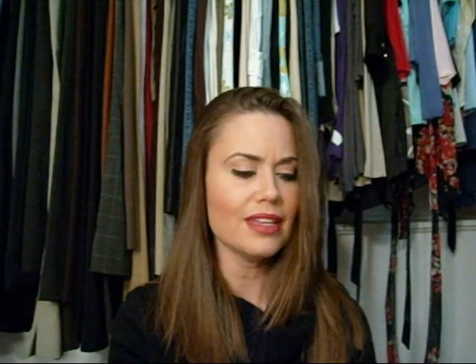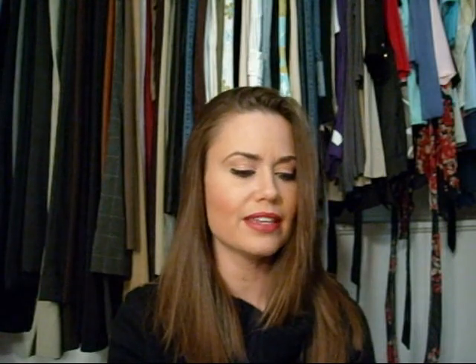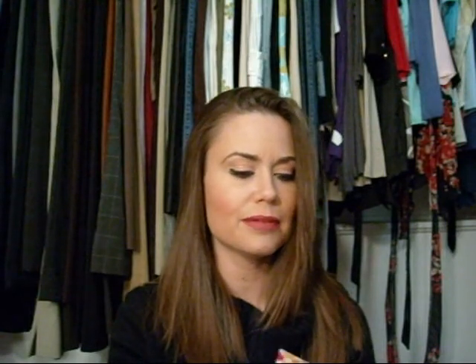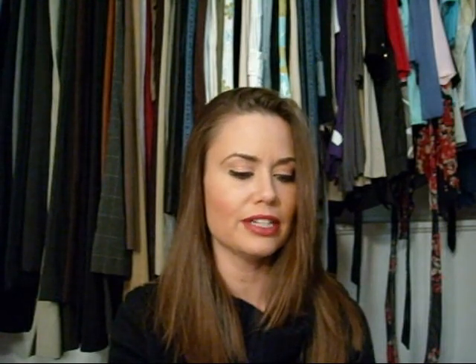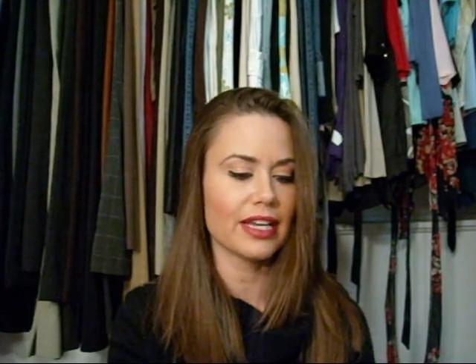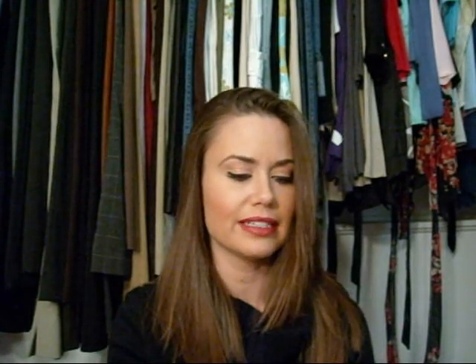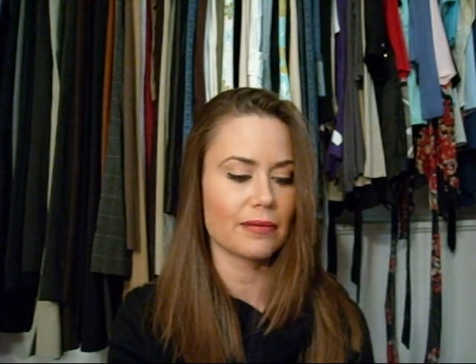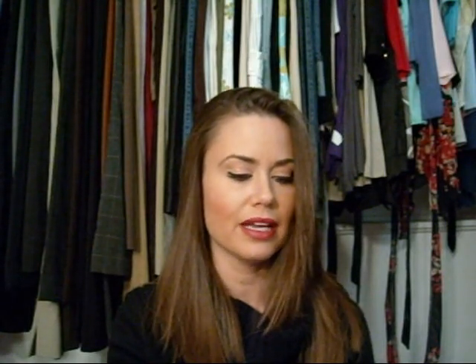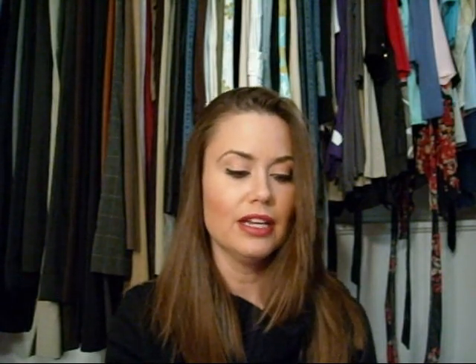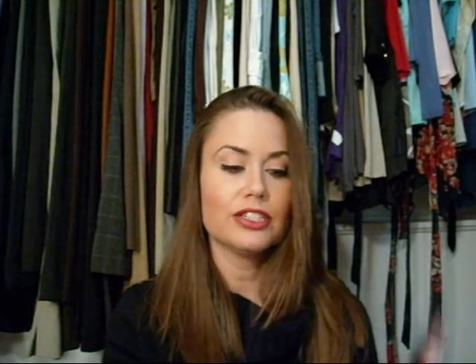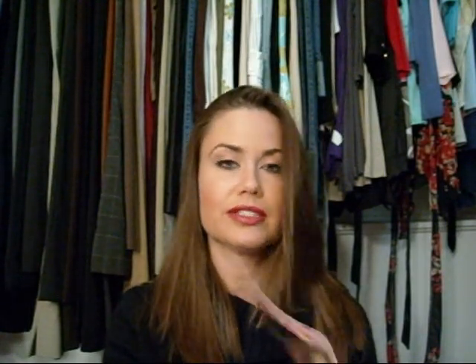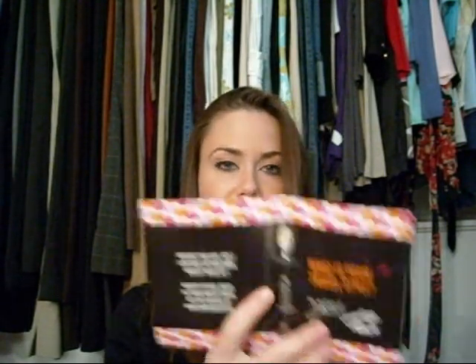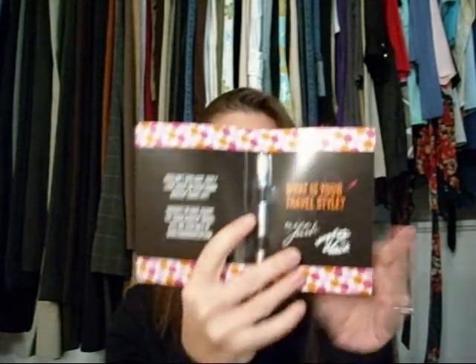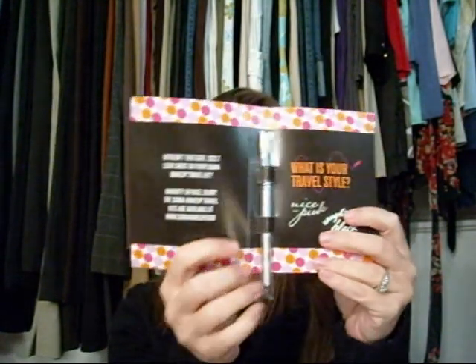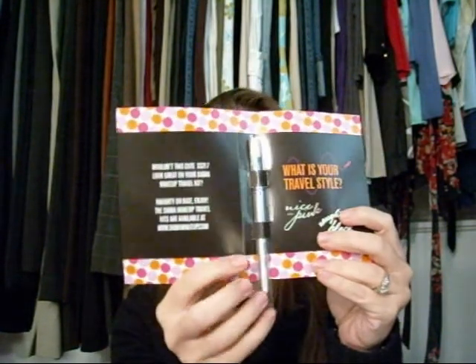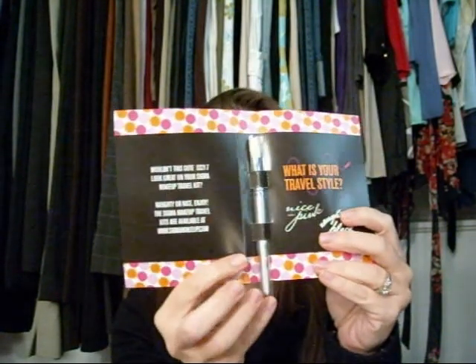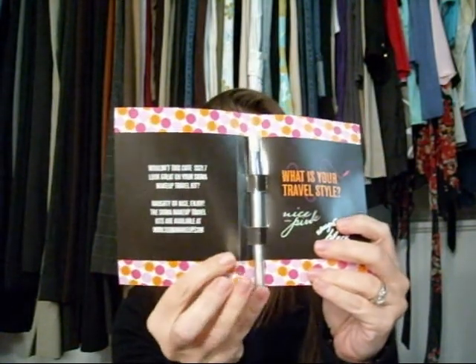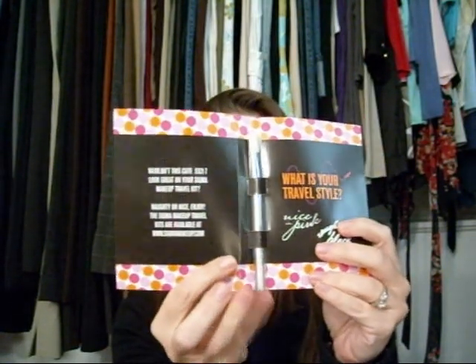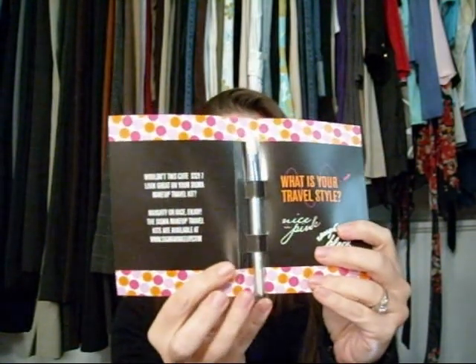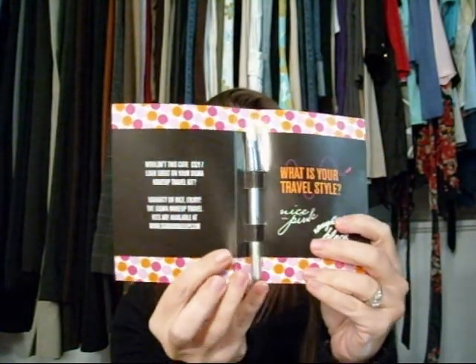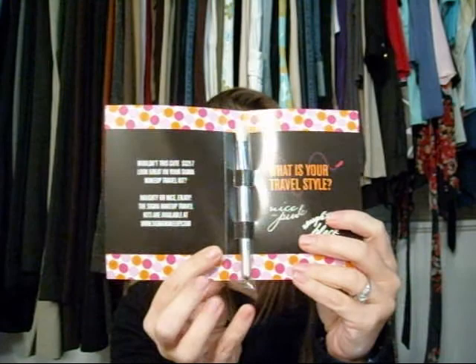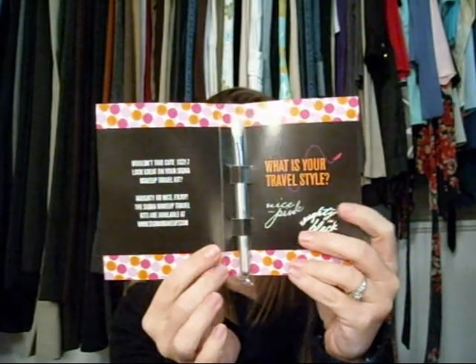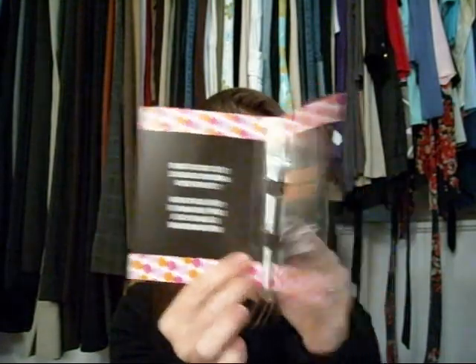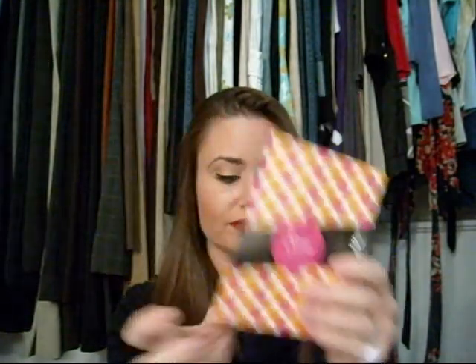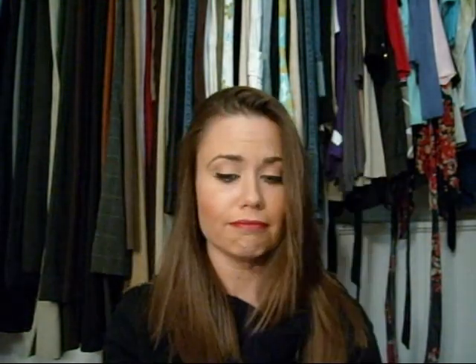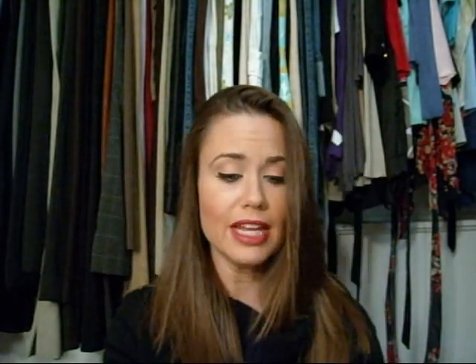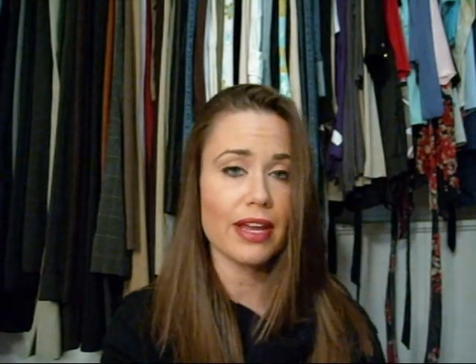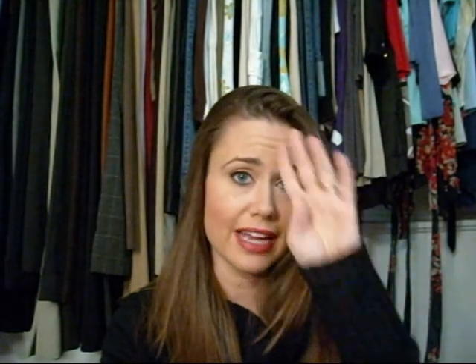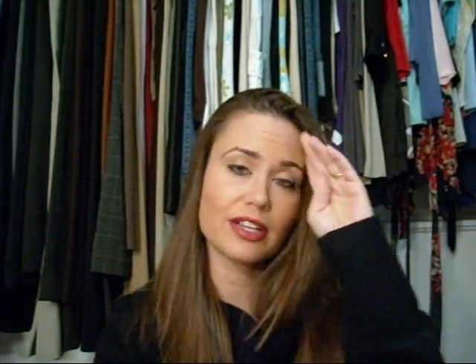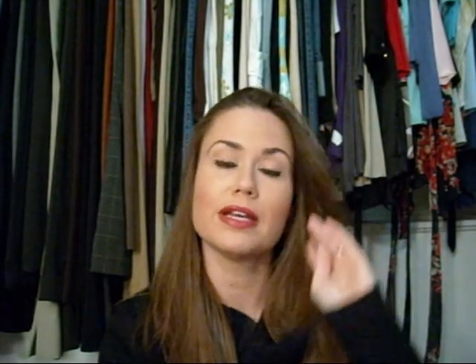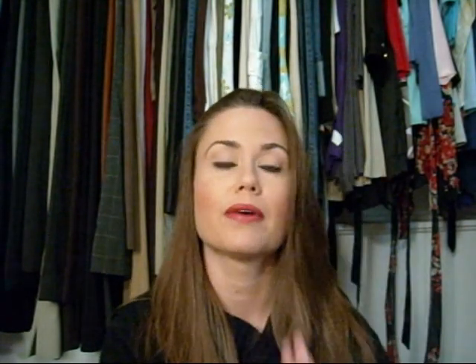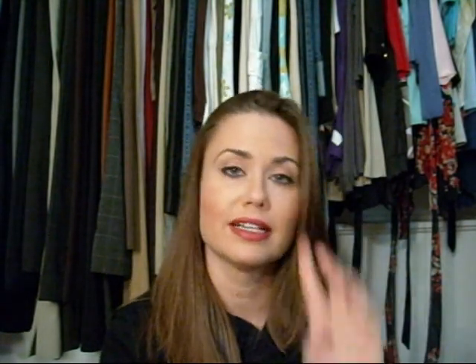And then number 10 you get the Sigma 217 brush. So anyway, that's going to be the prize.